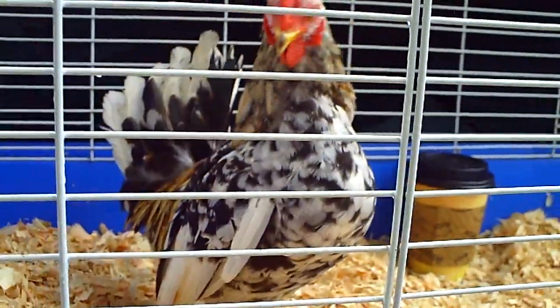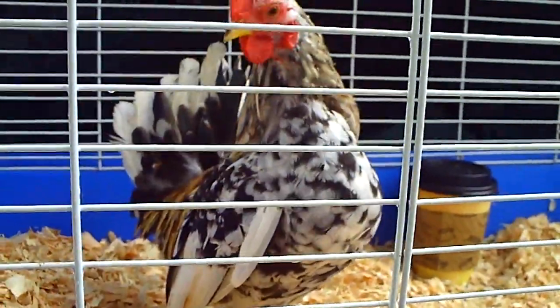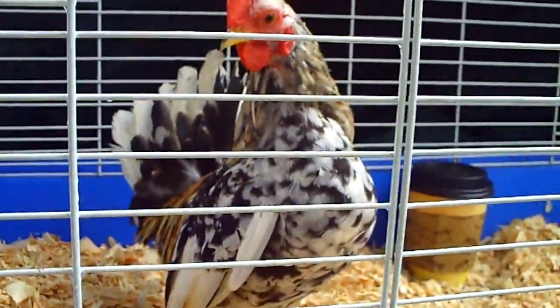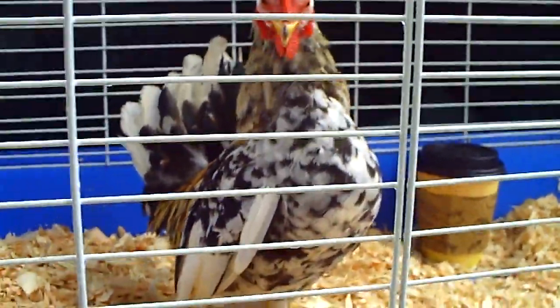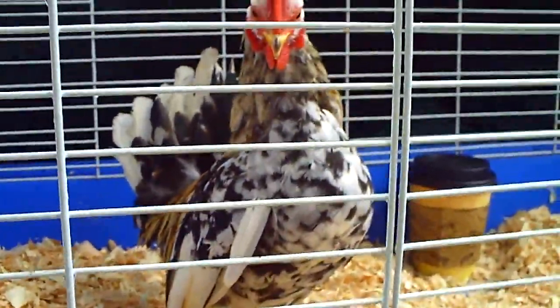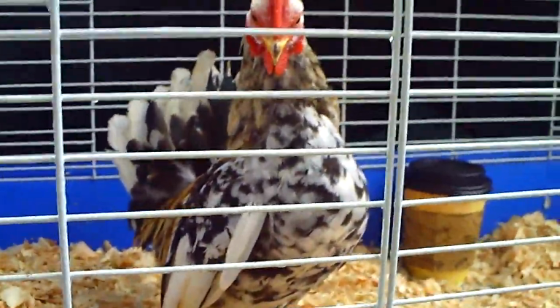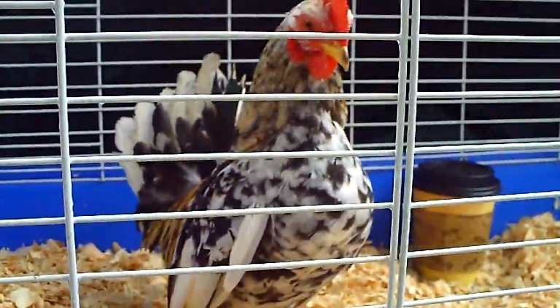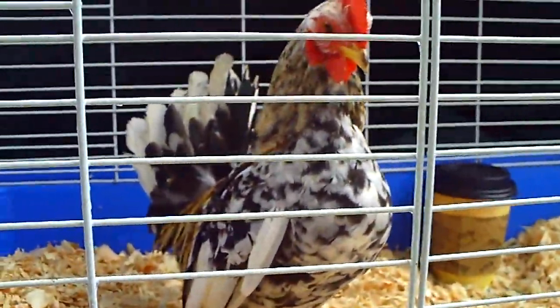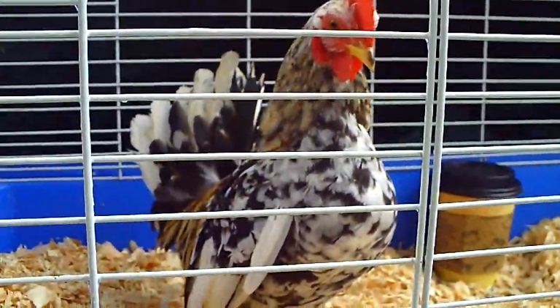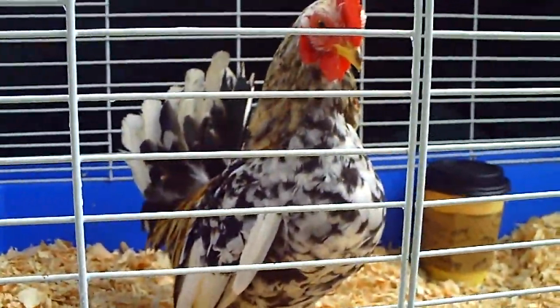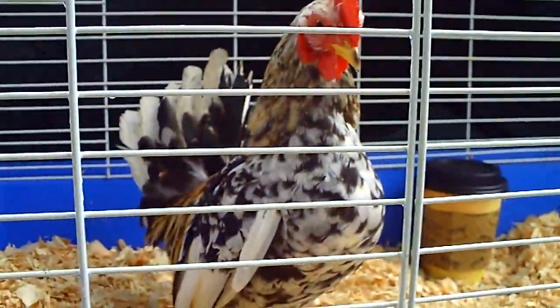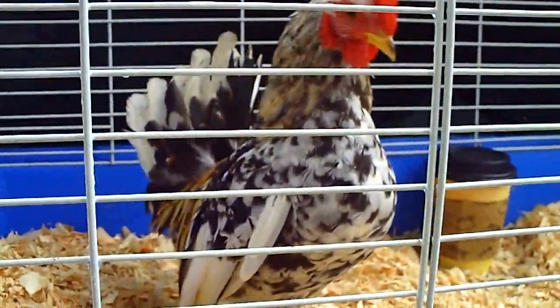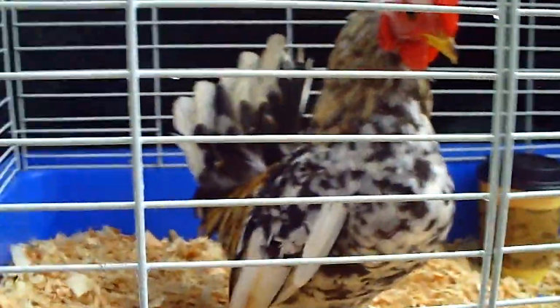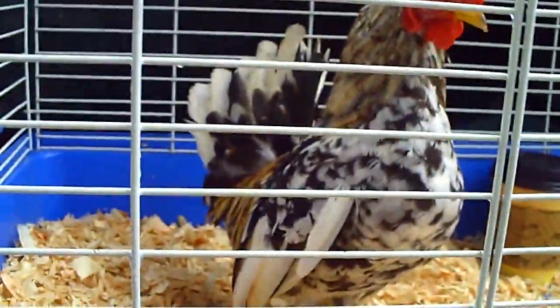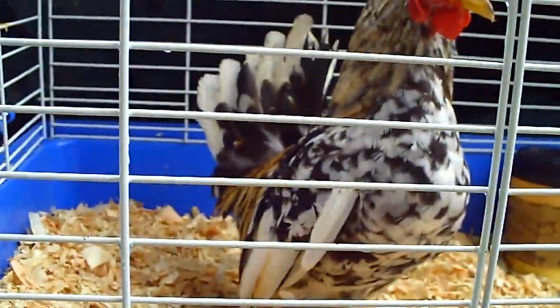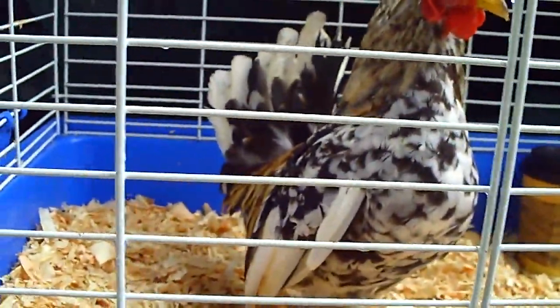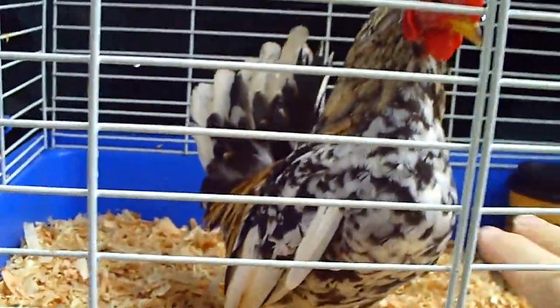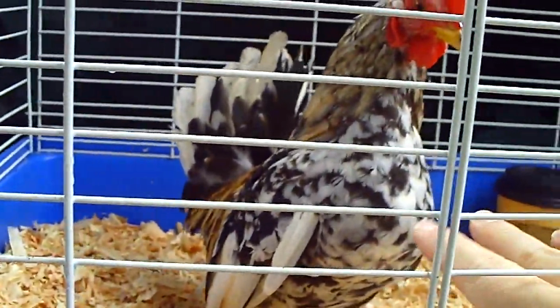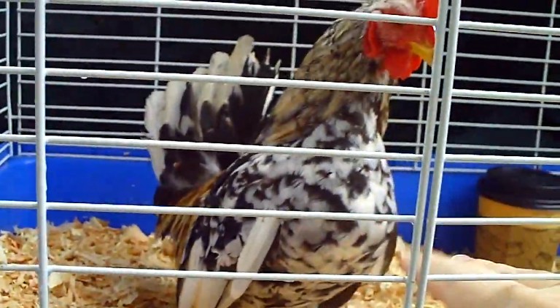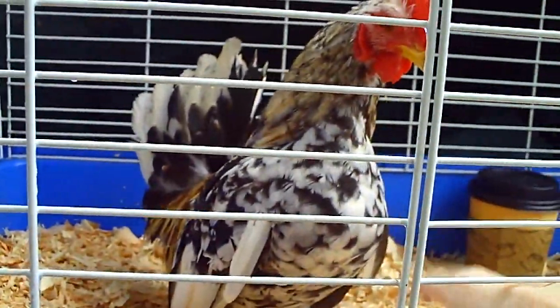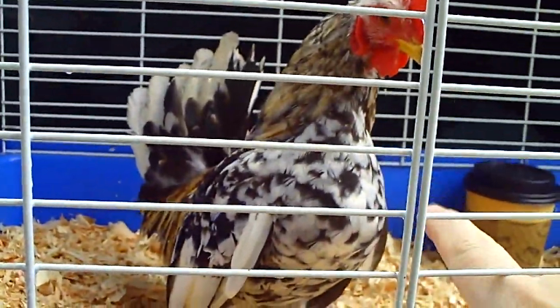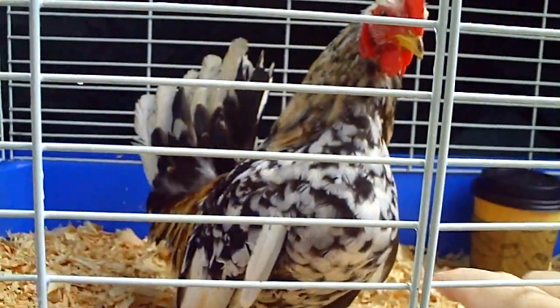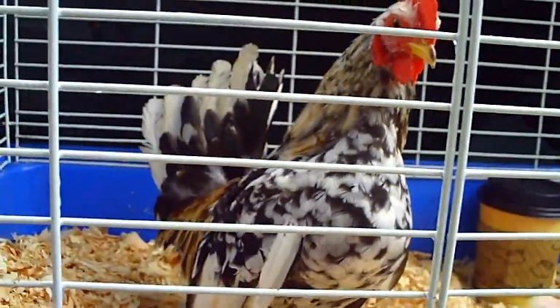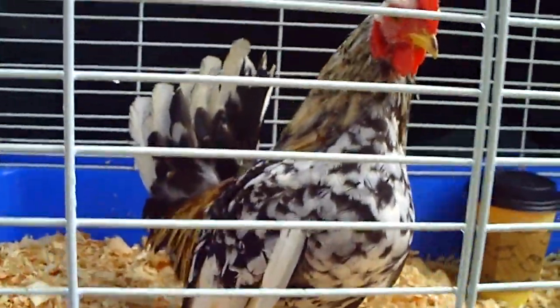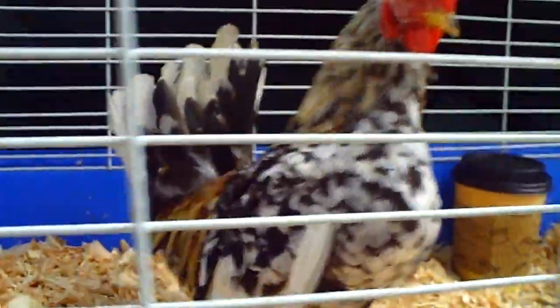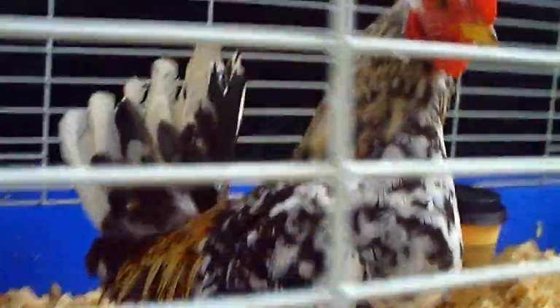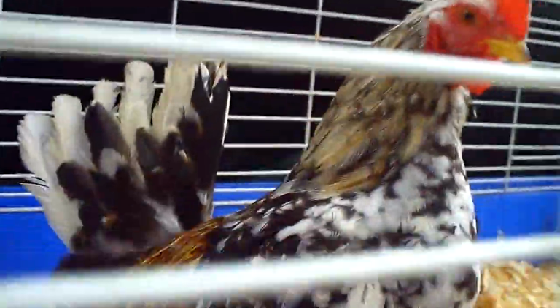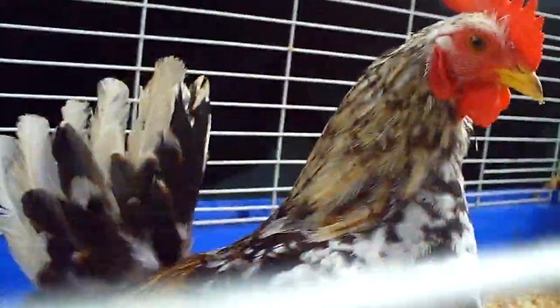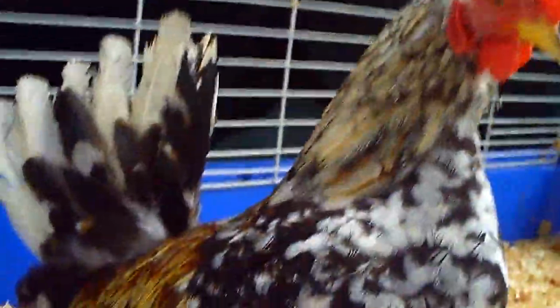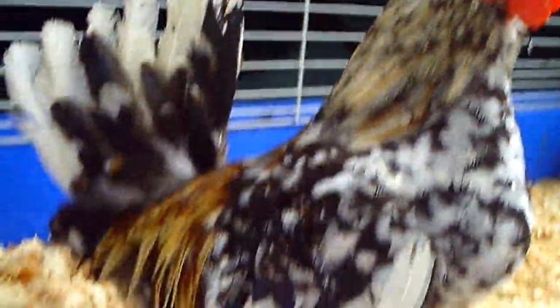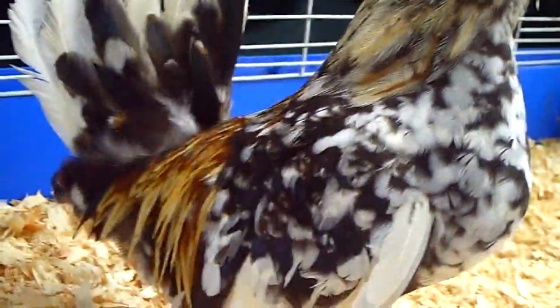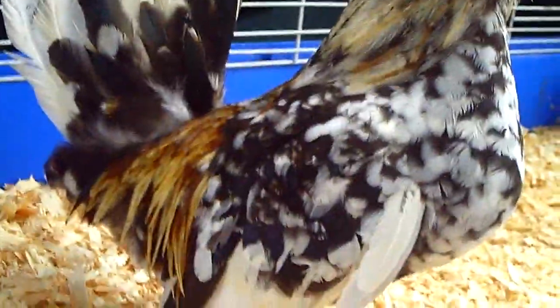He's also for sale. Turn around, little boy, so we can see you.